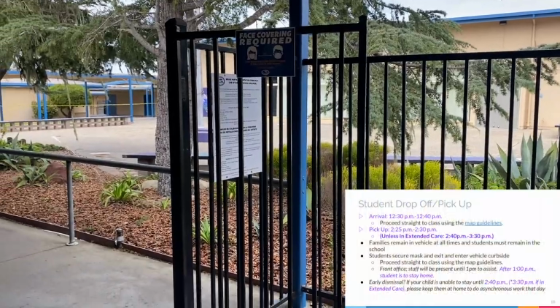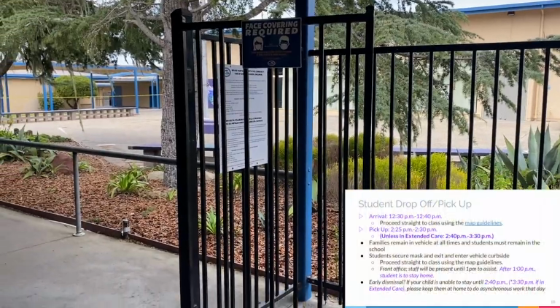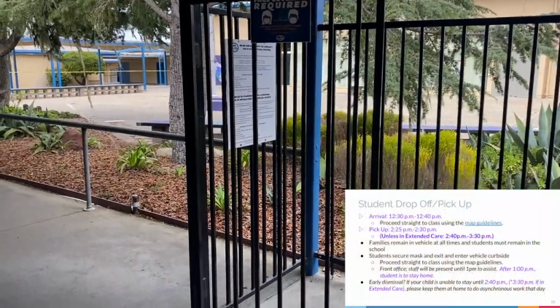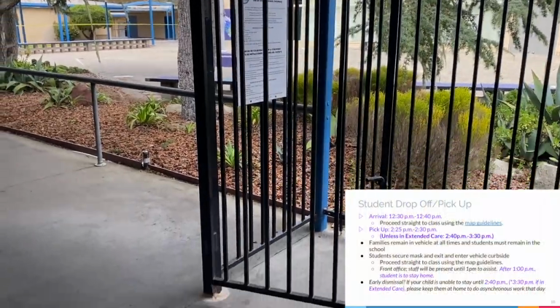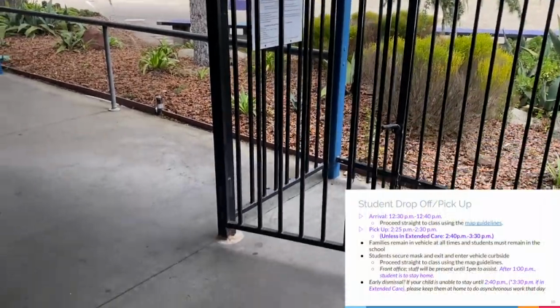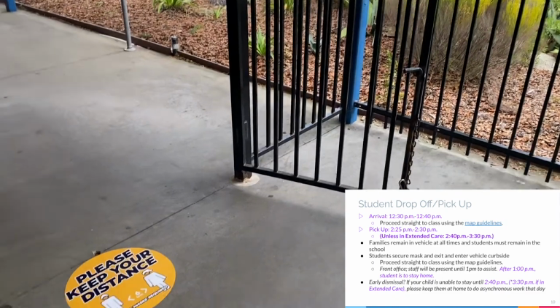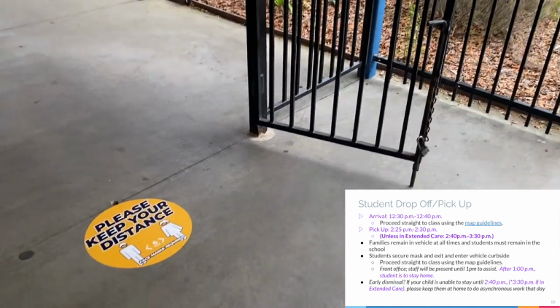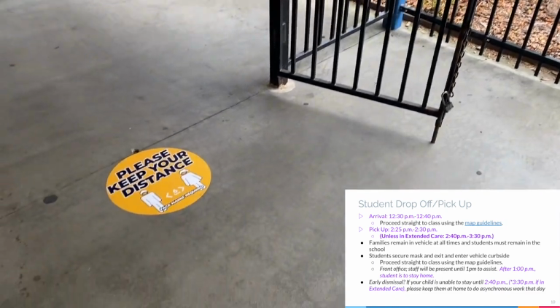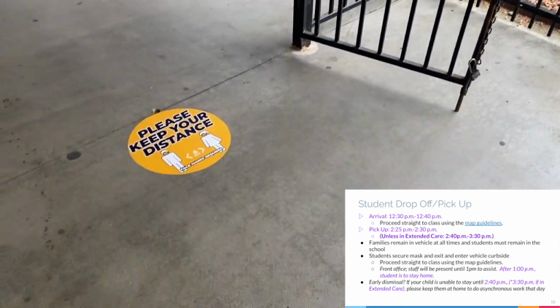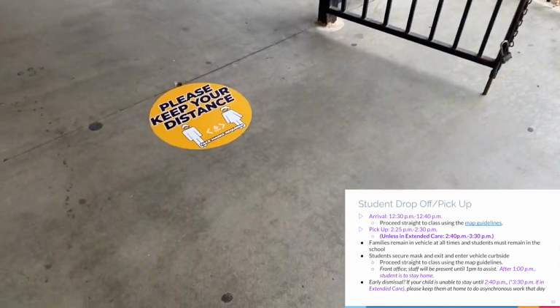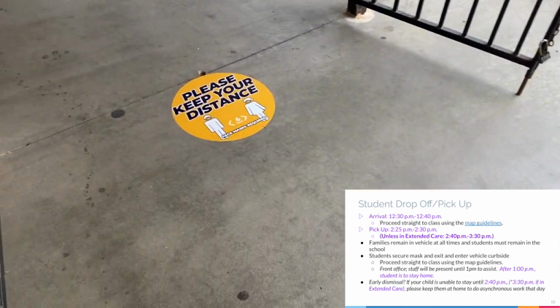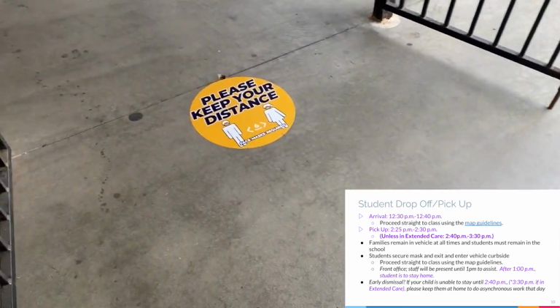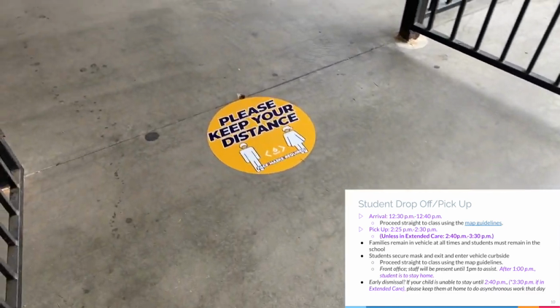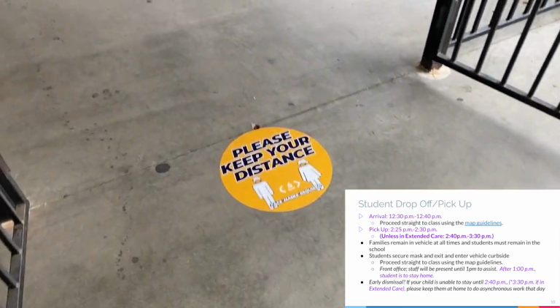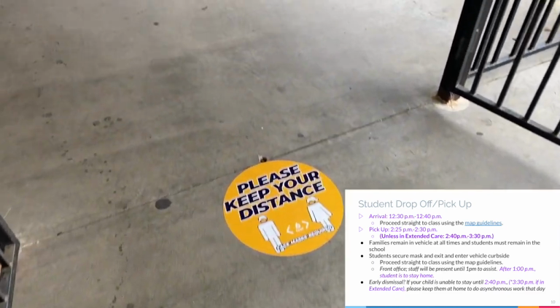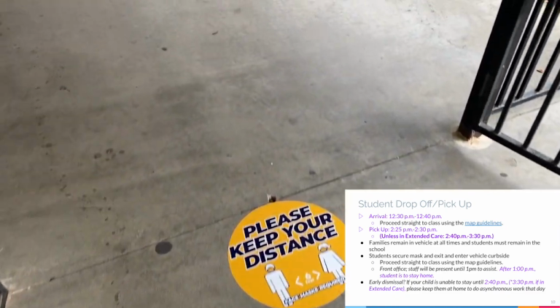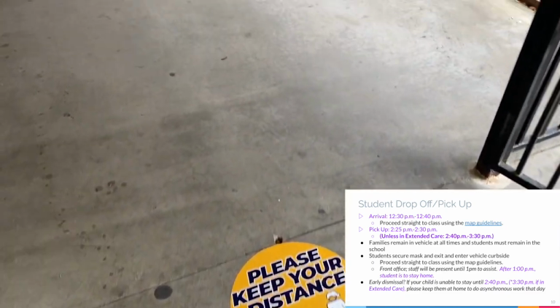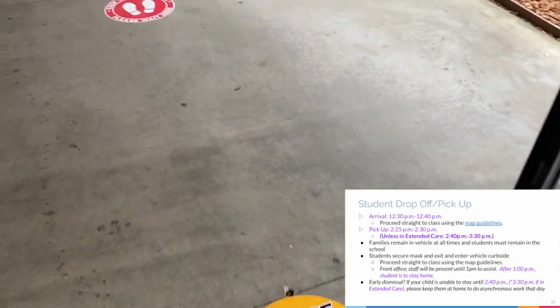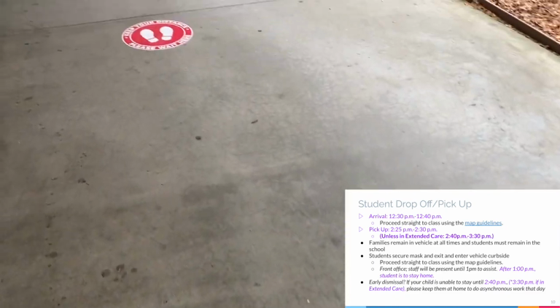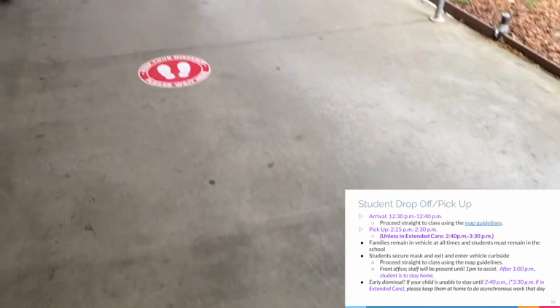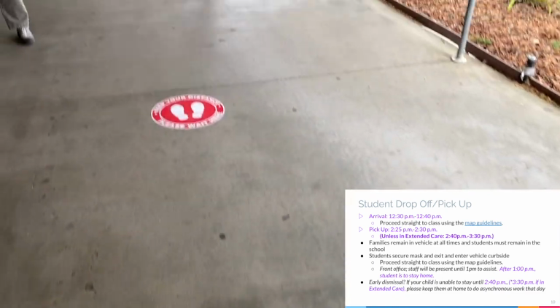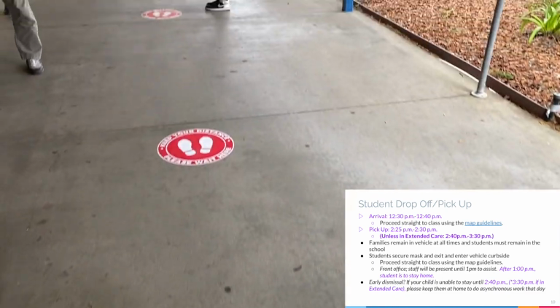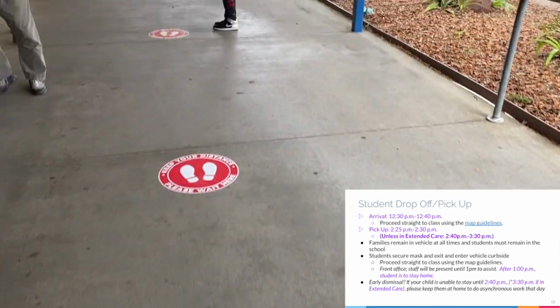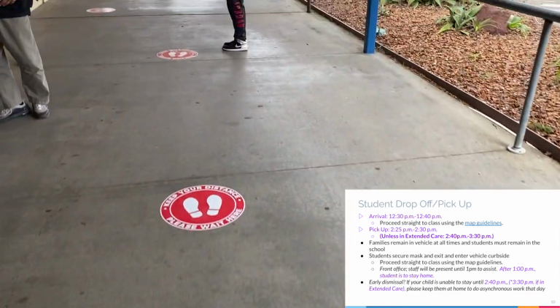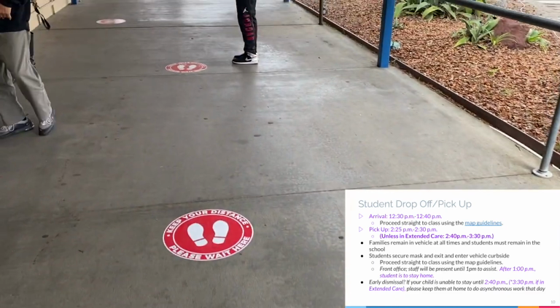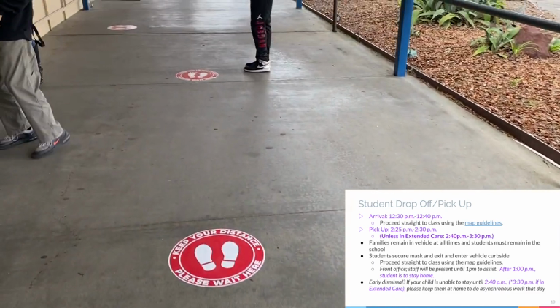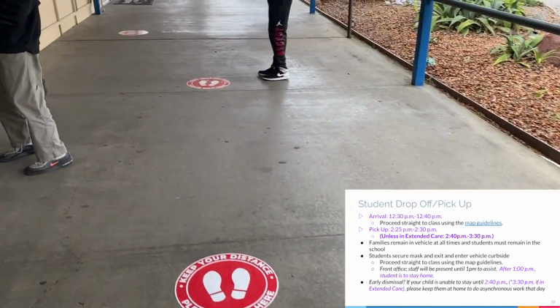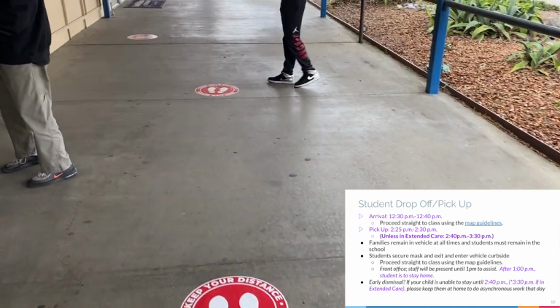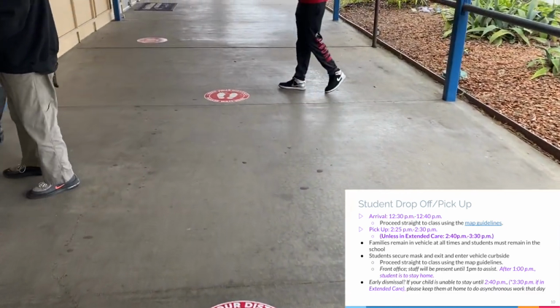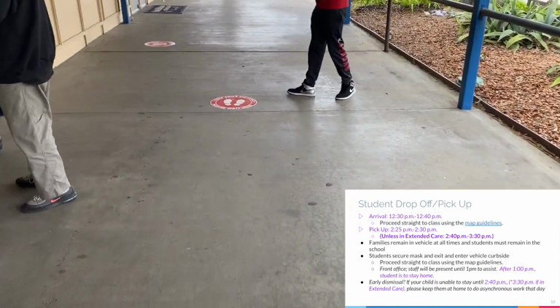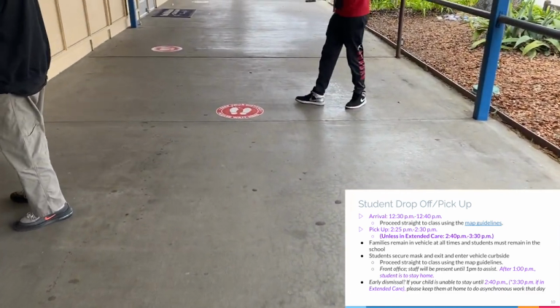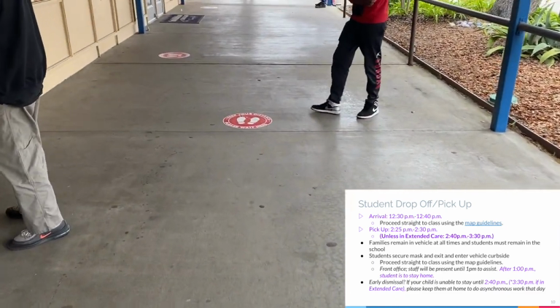Arrival is 12:30 PM to 12:40 PM. Please proceed straight to class using the map guidelines.